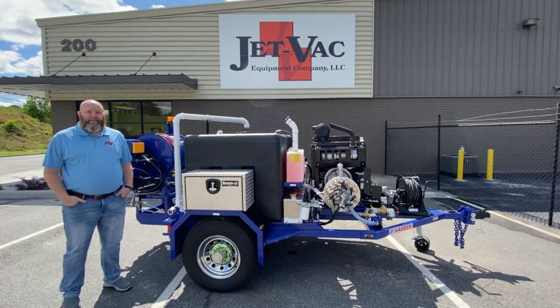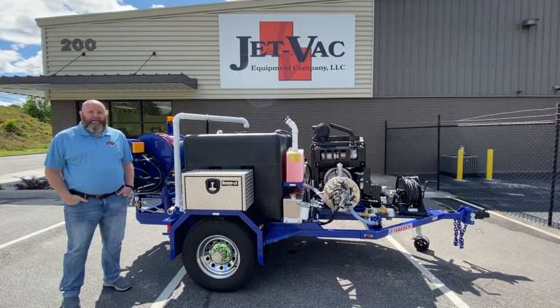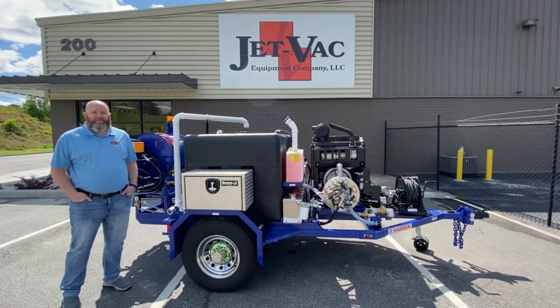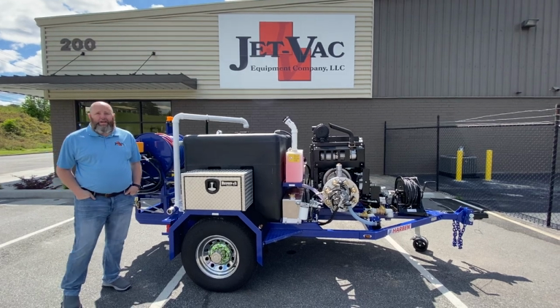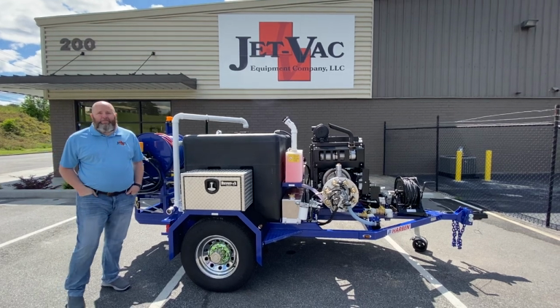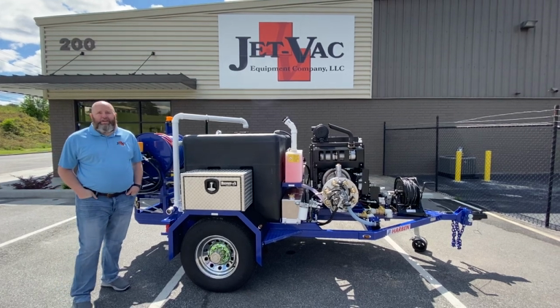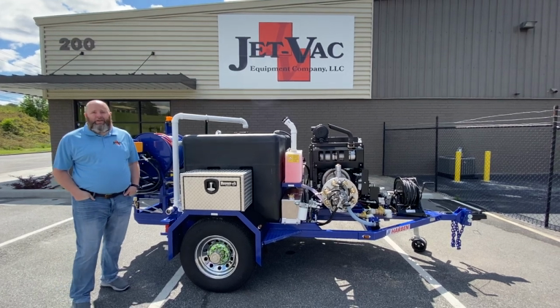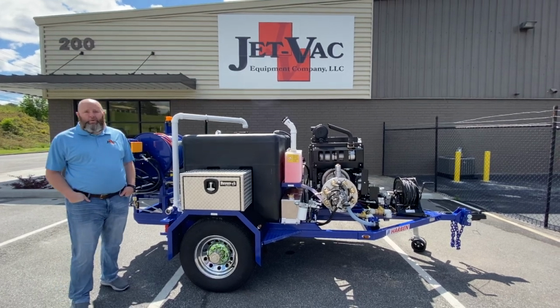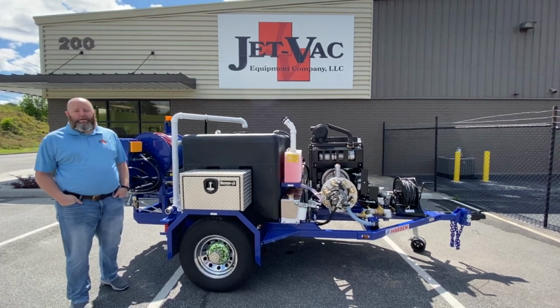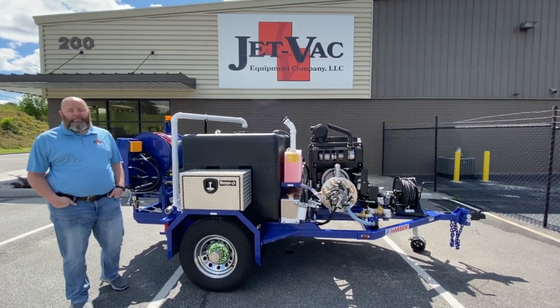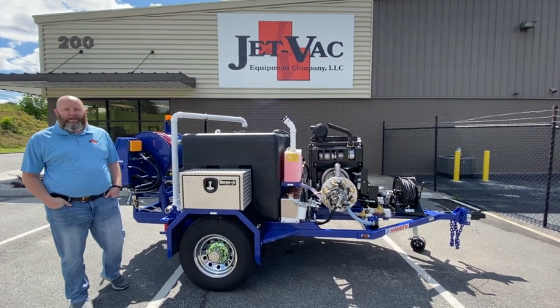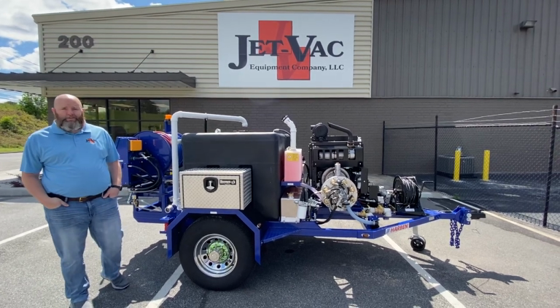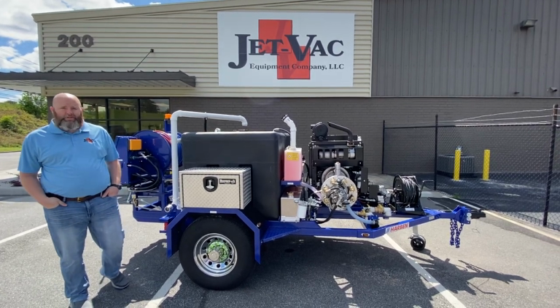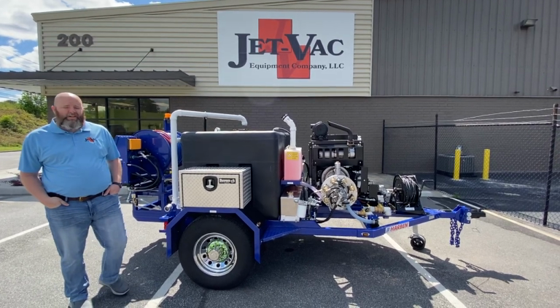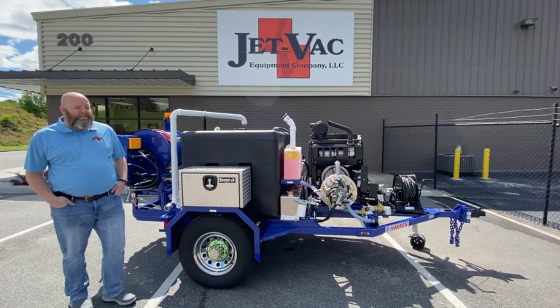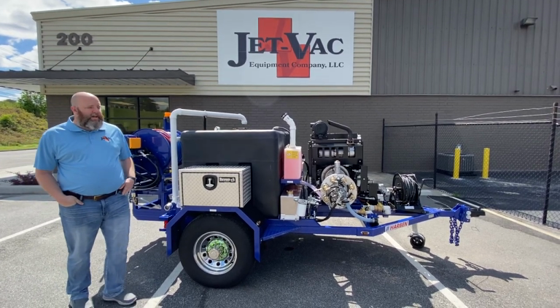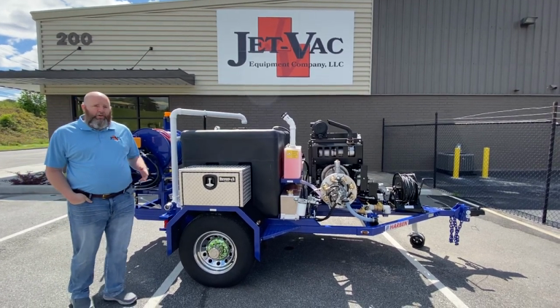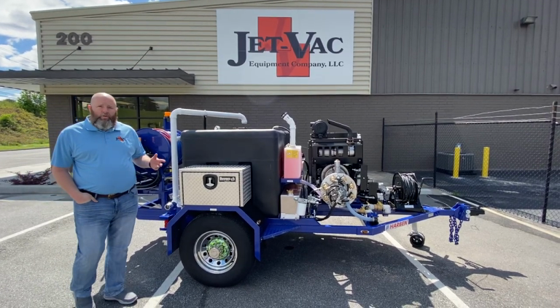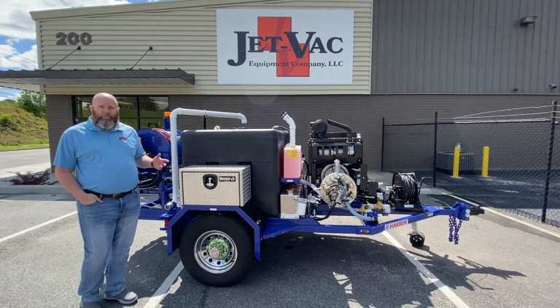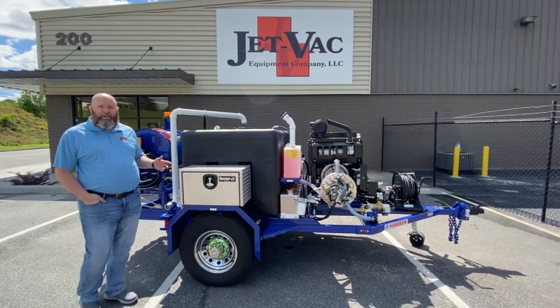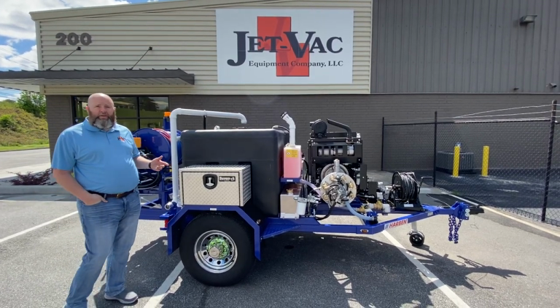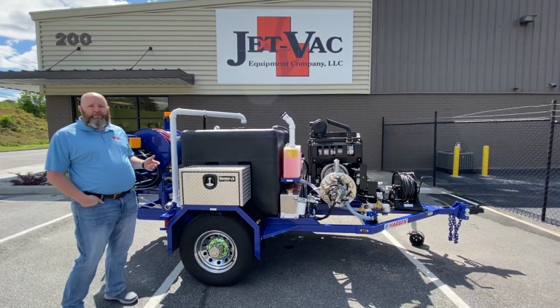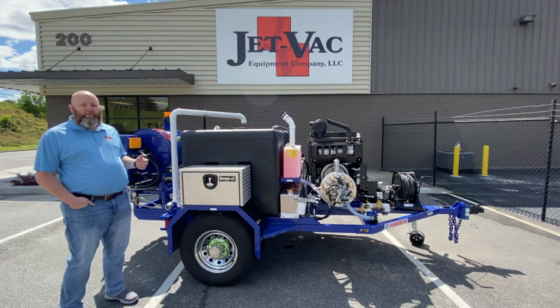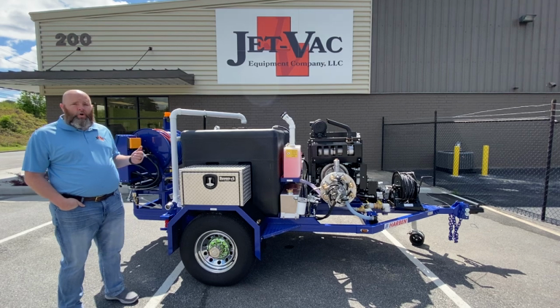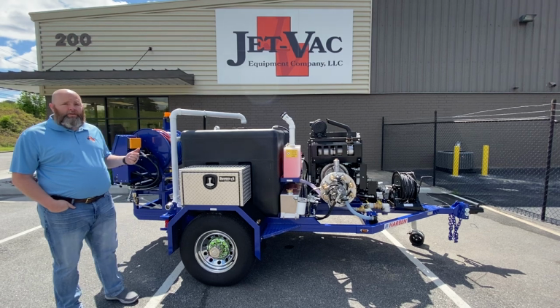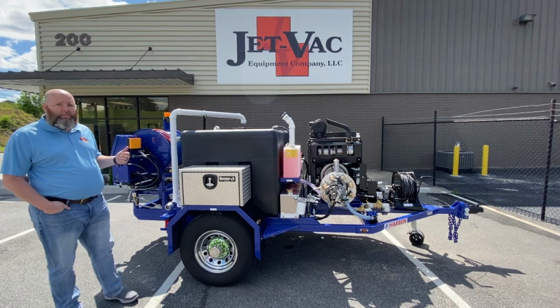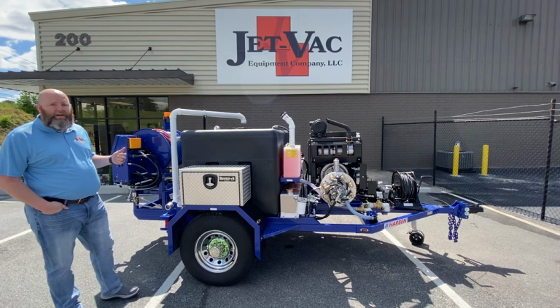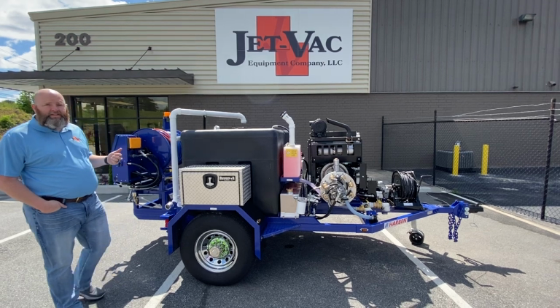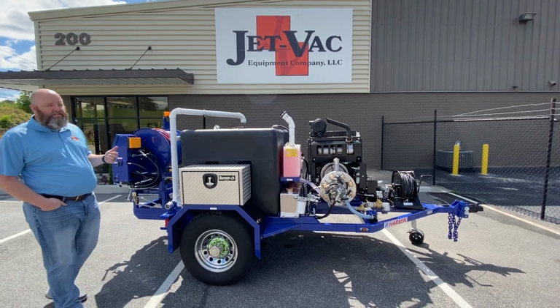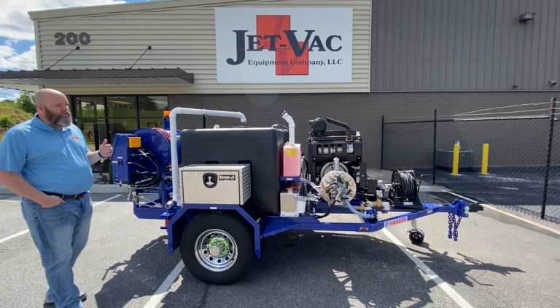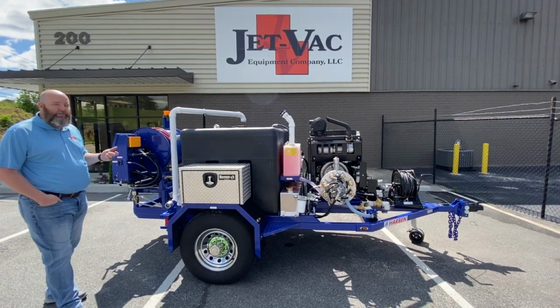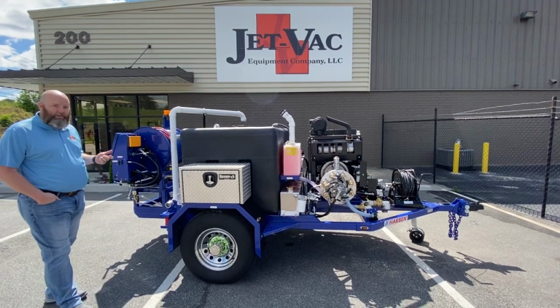Hey guys, it's Jamie with JetVac Equipment Company in Atlanta, Georgia. Today I want to go over a couple of key features on the Harbin E-180 series trailer jet.